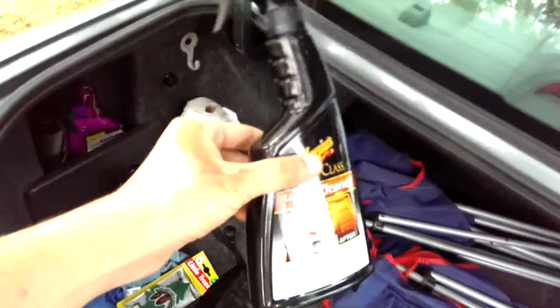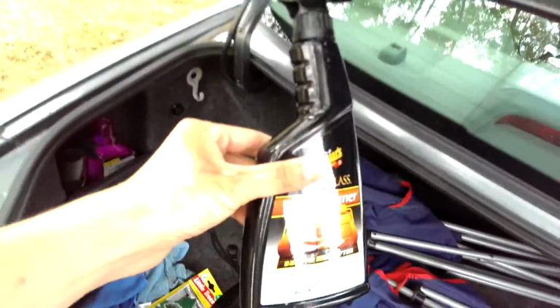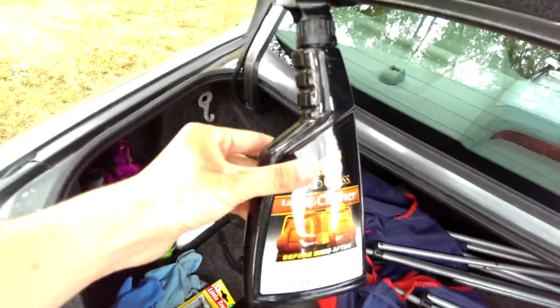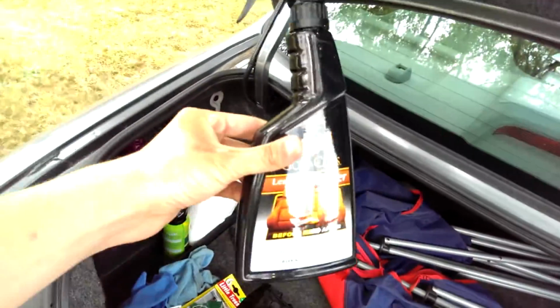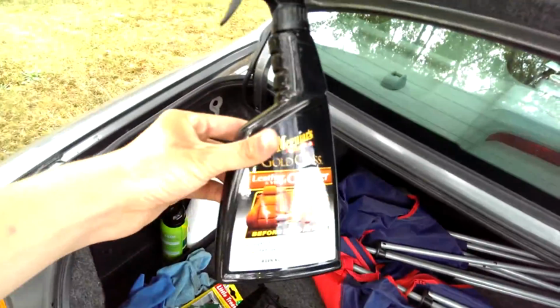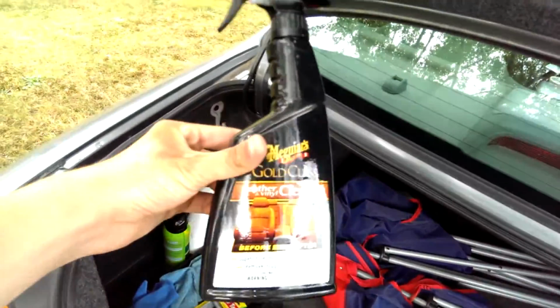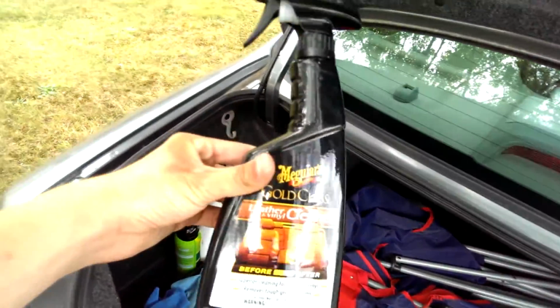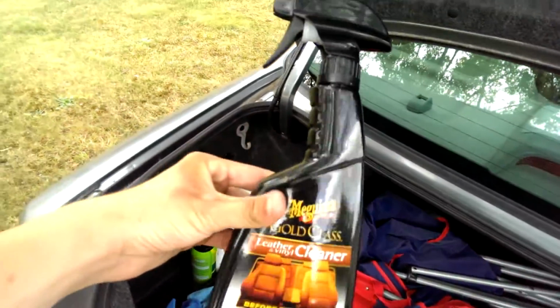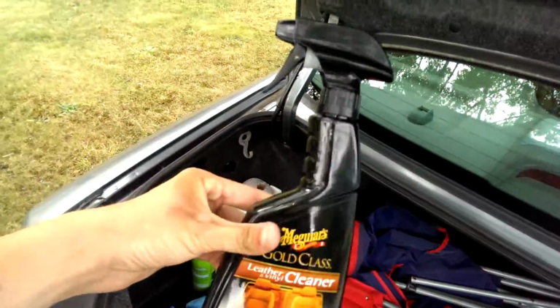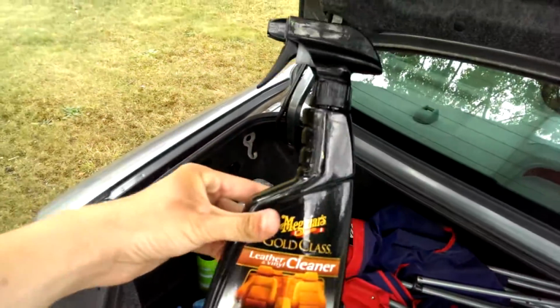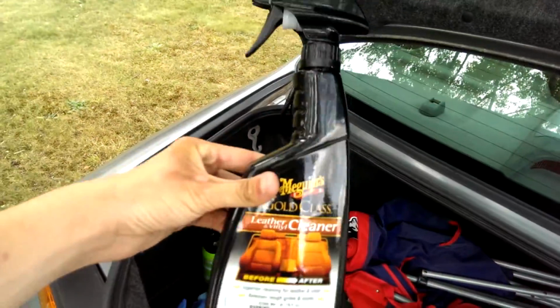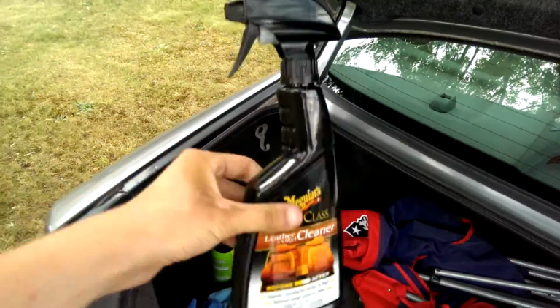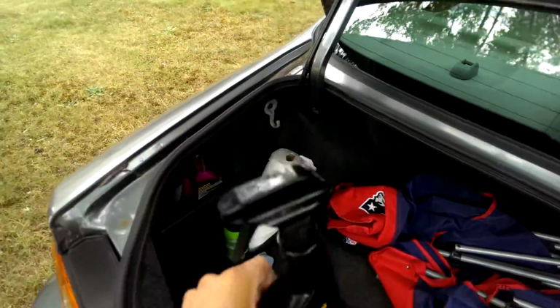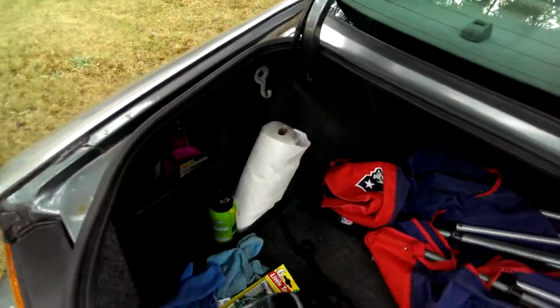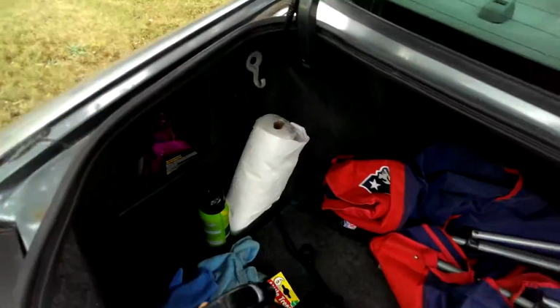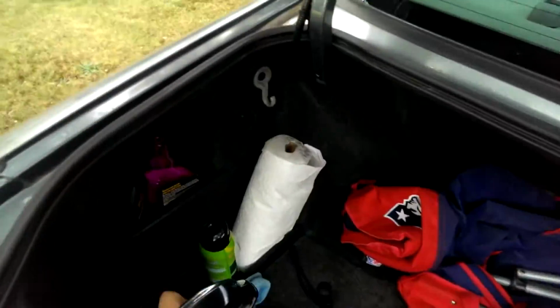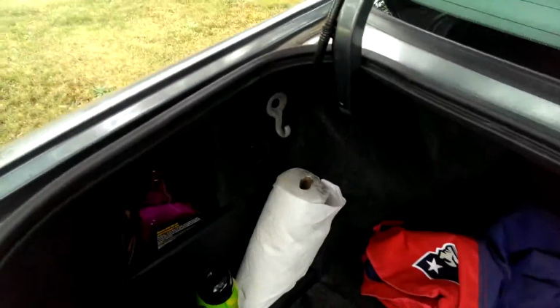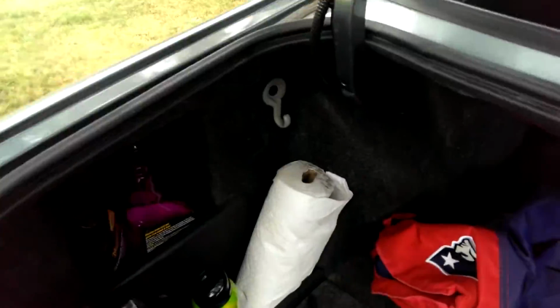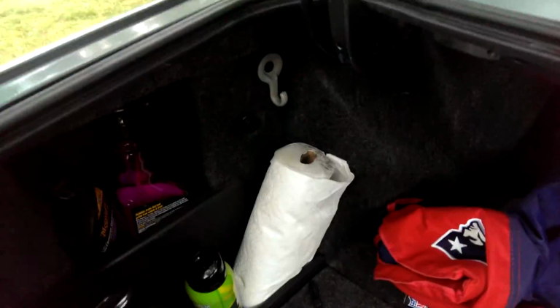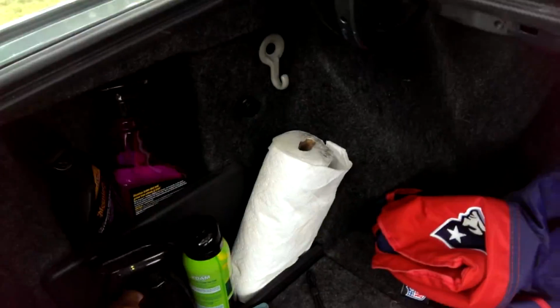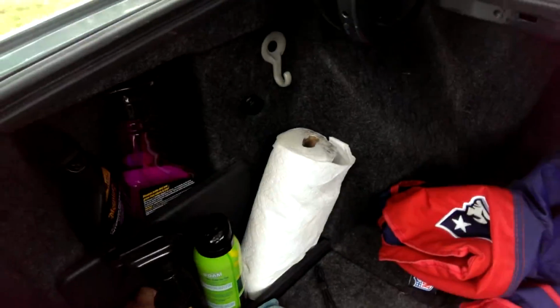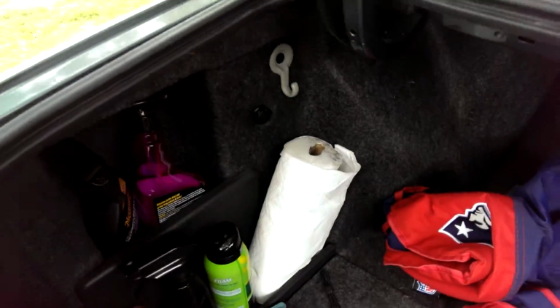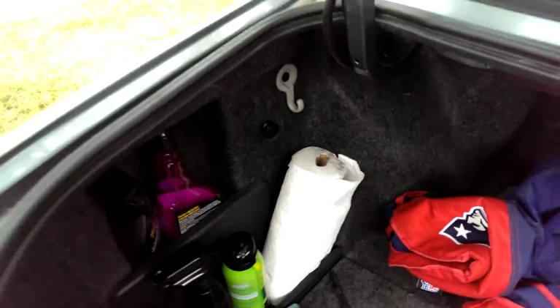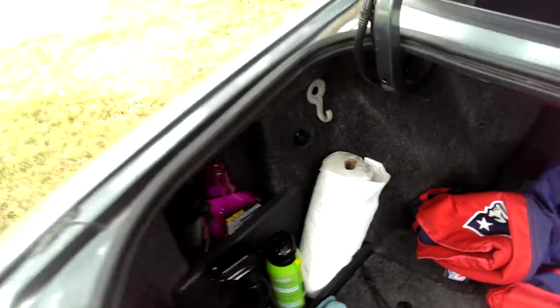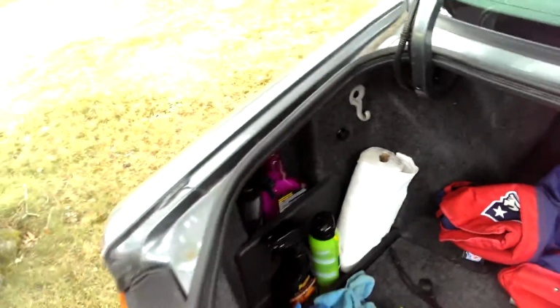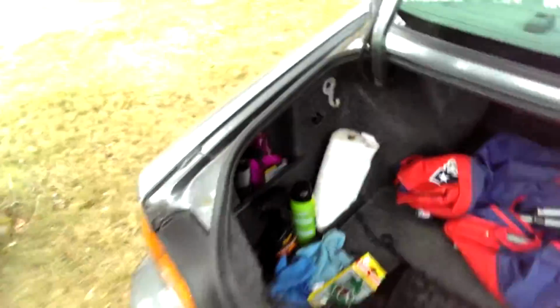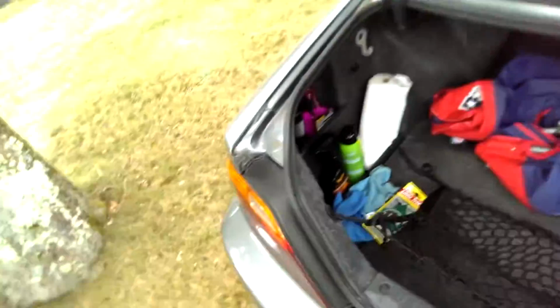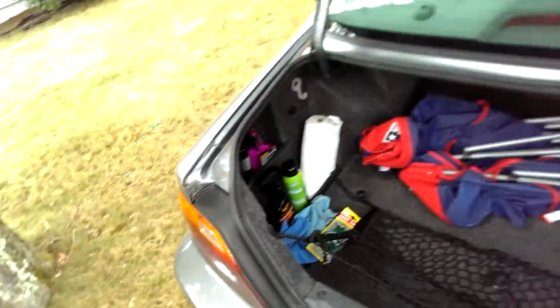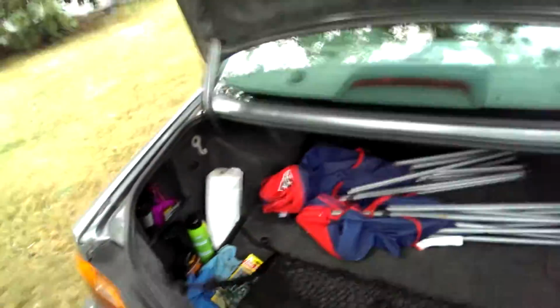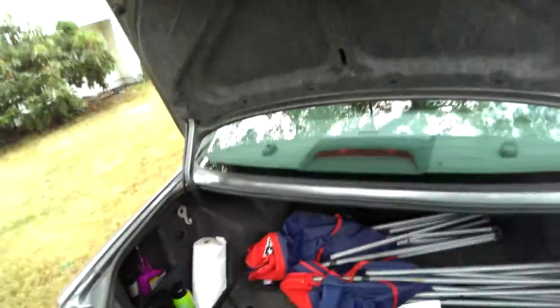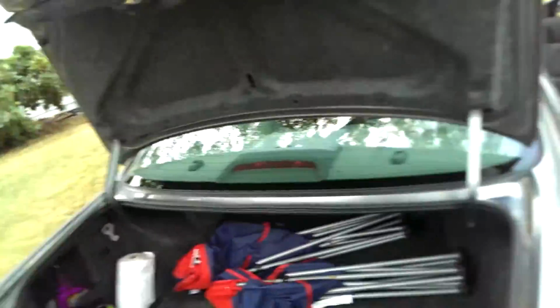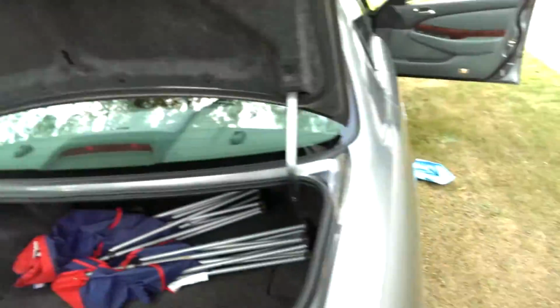Meguiar's Gold Class Leather Cleaner. You want to make sure you clean your seats first.